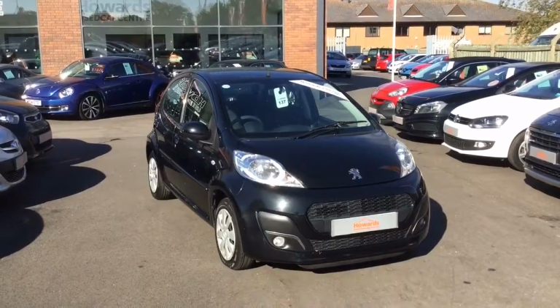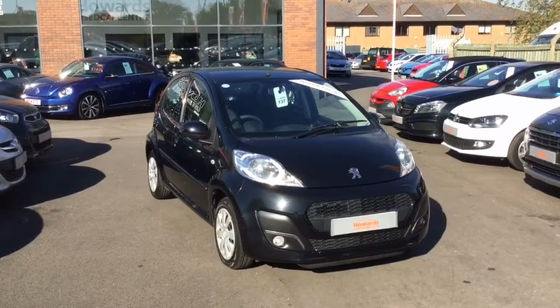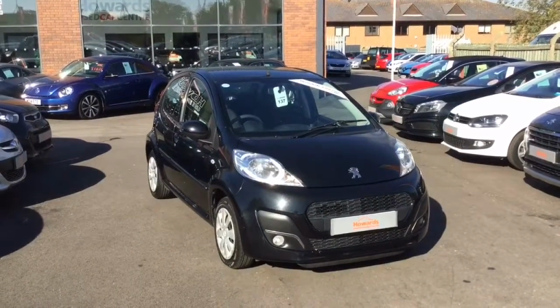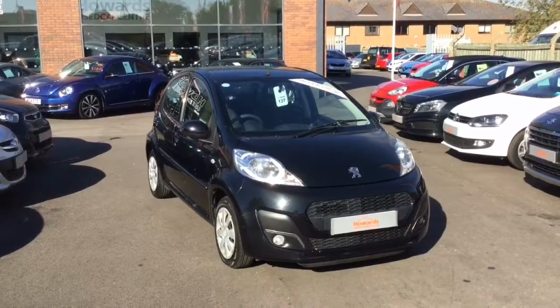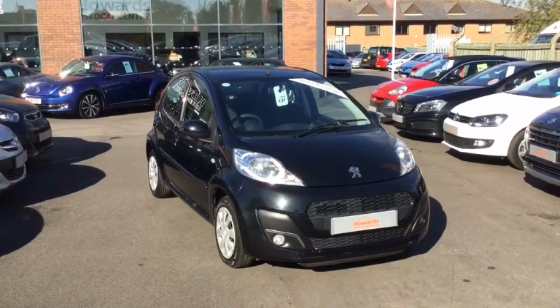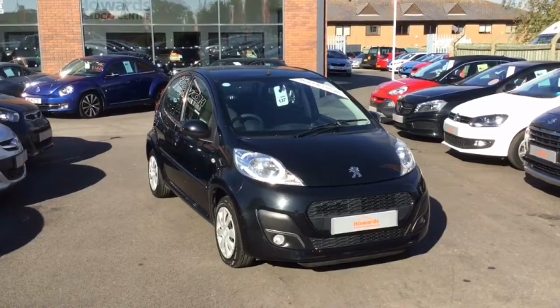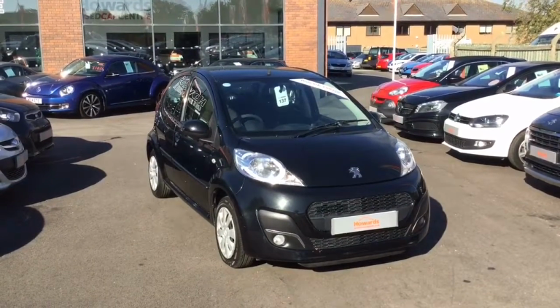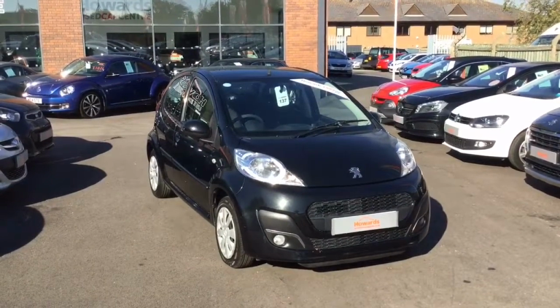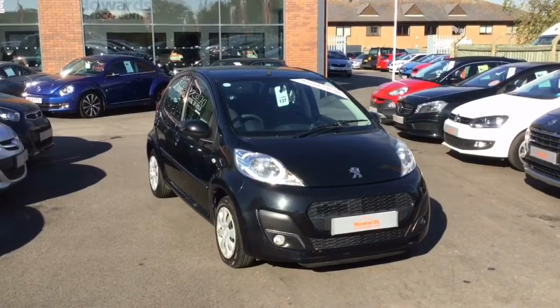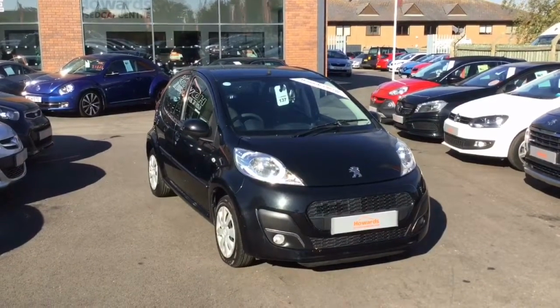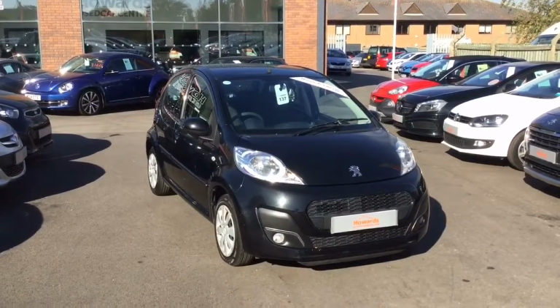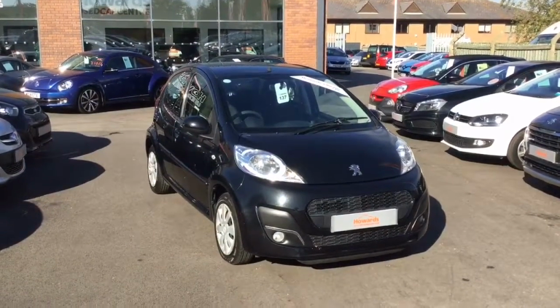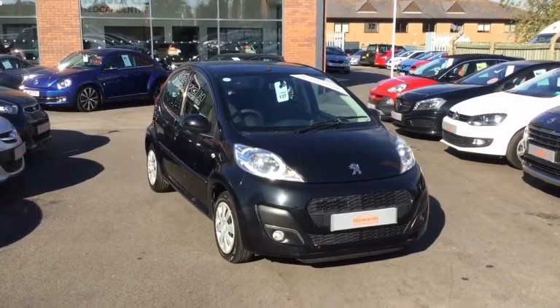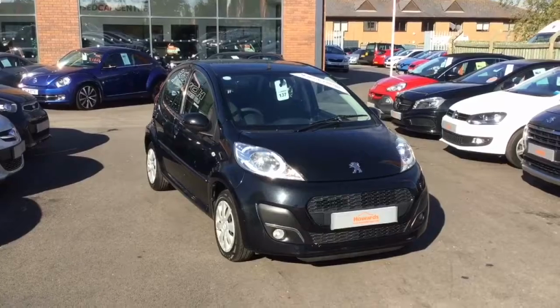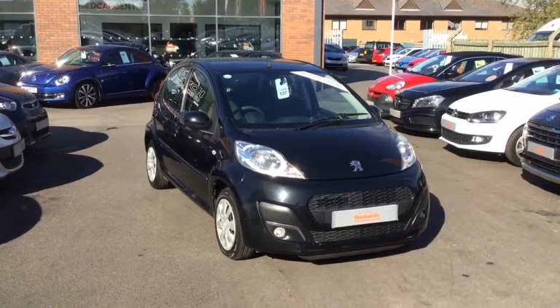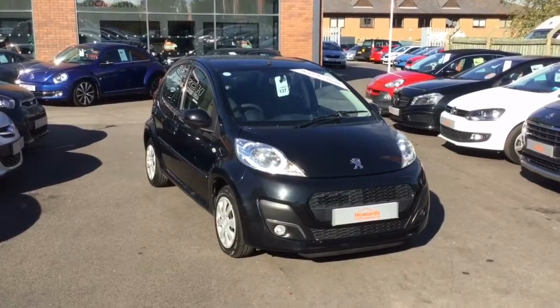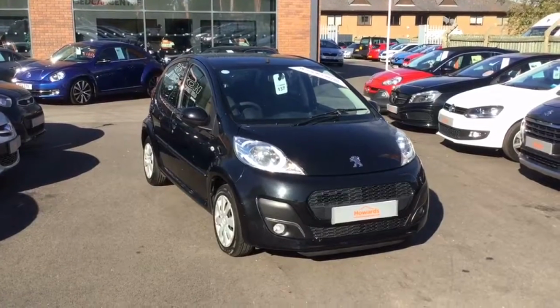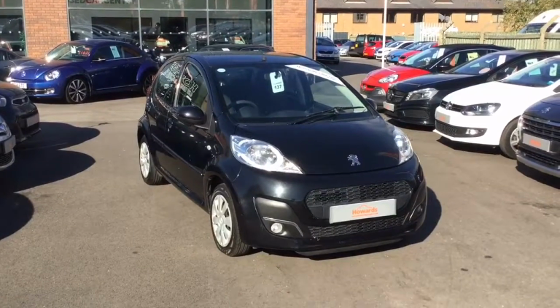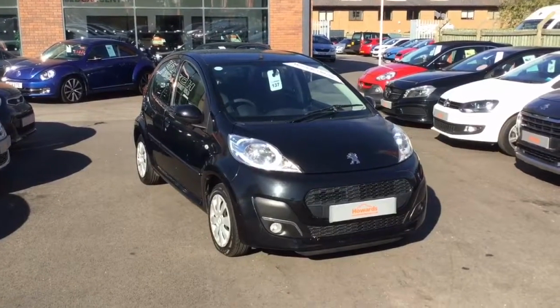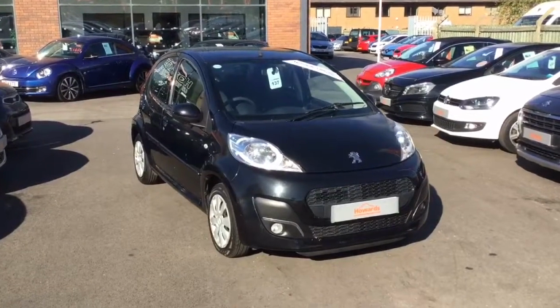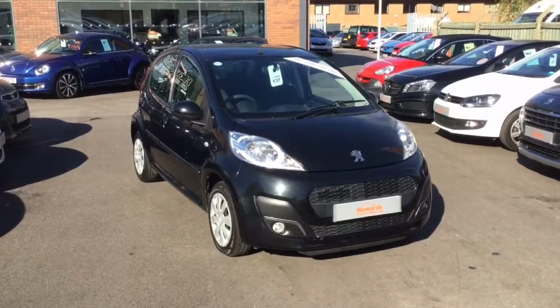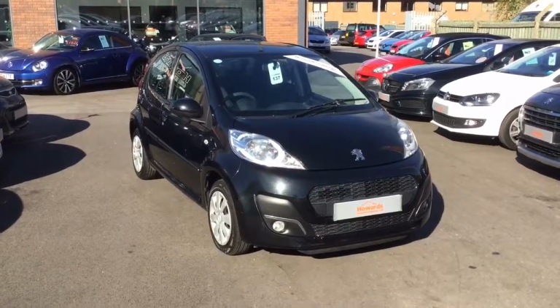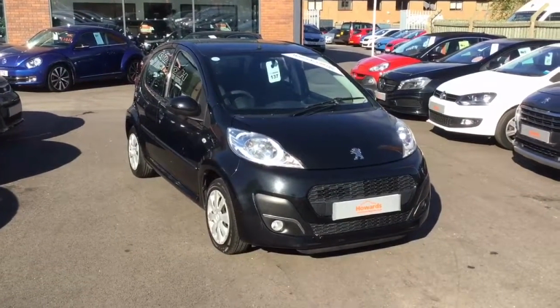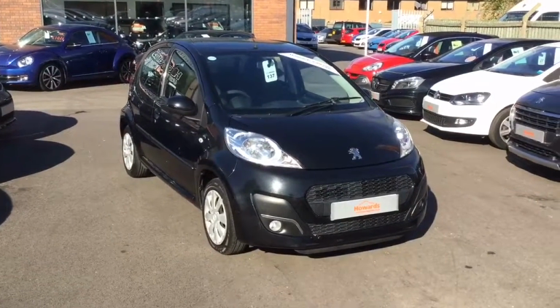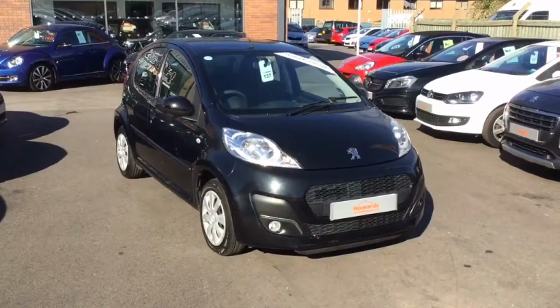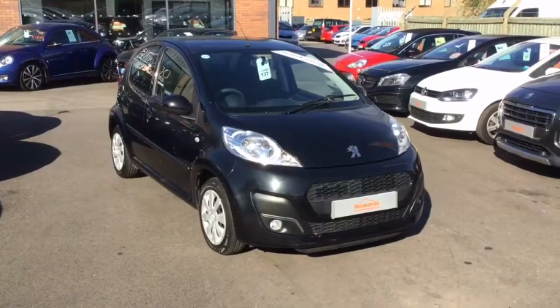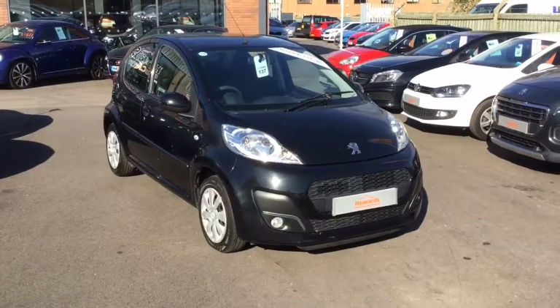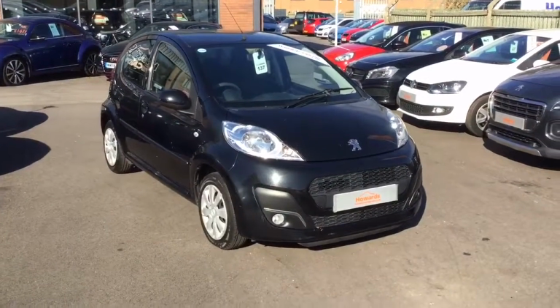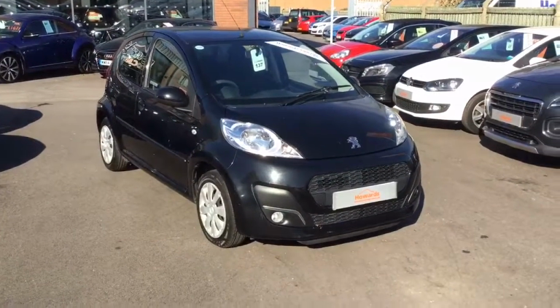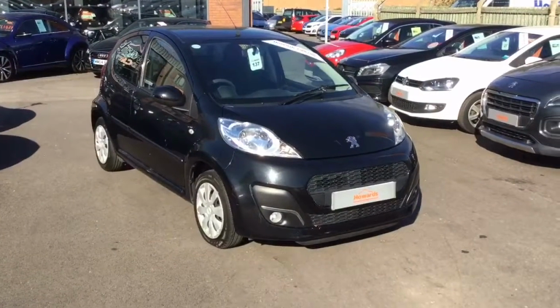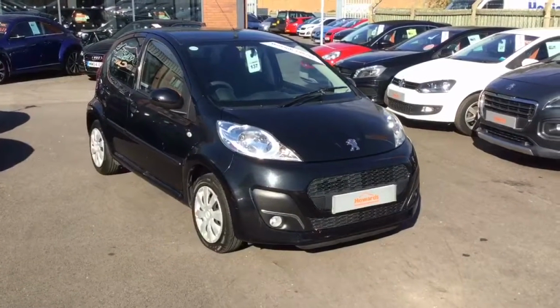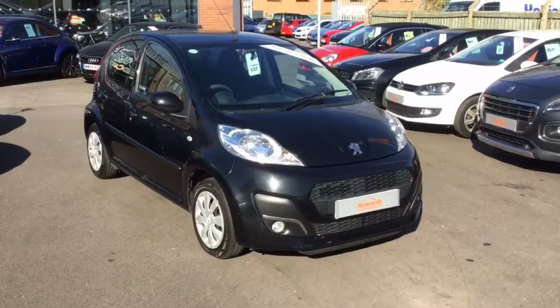Good morning, welcome to Howard's Yeovil. I'd just like to take a minute or two to show you around a Peugeot 107 that we currently have for sale.